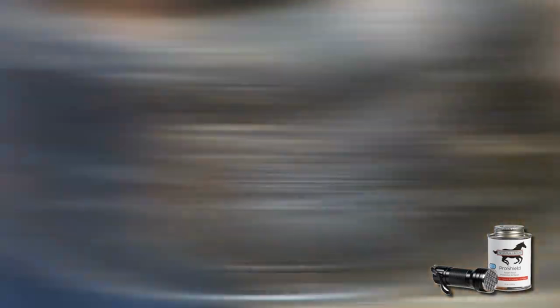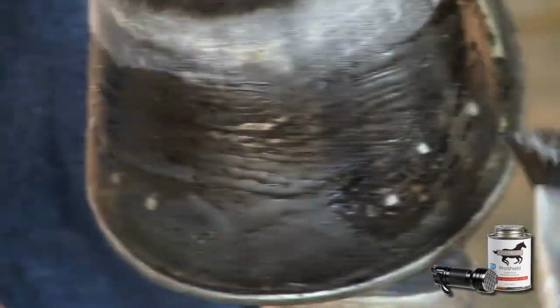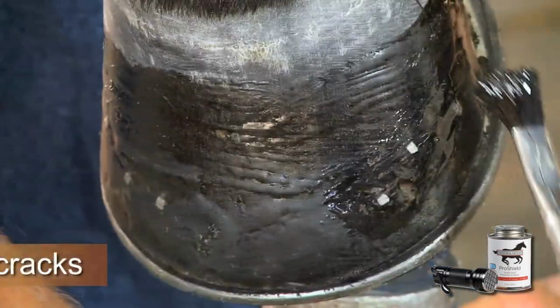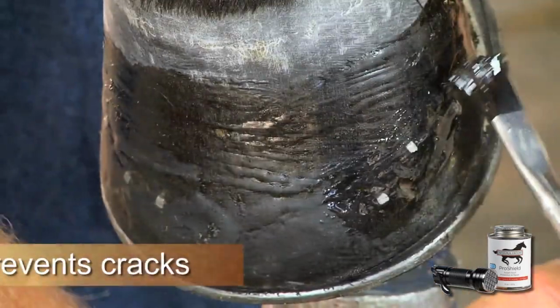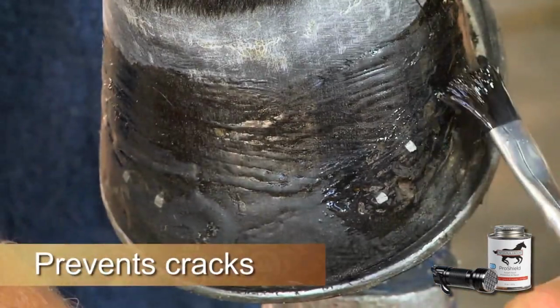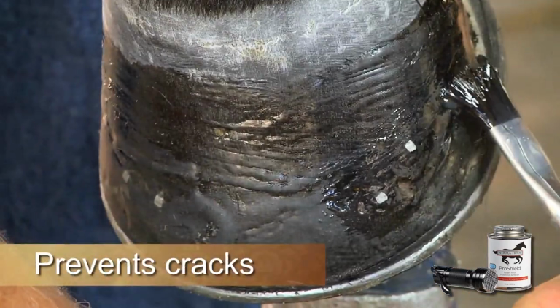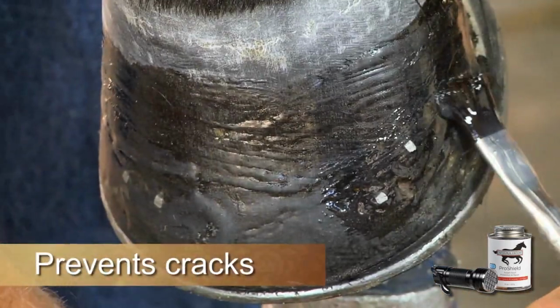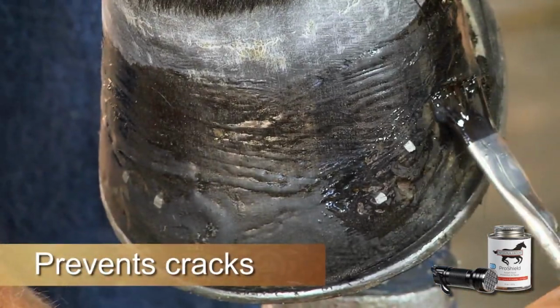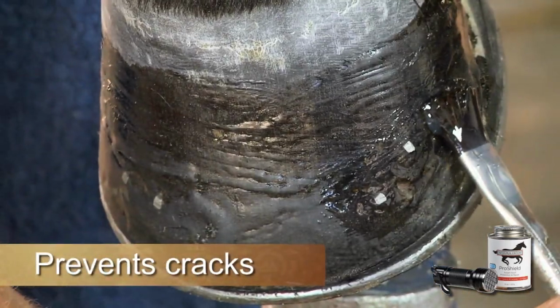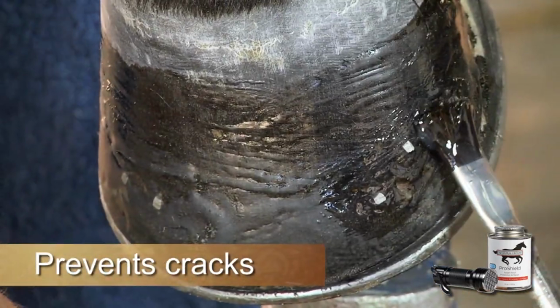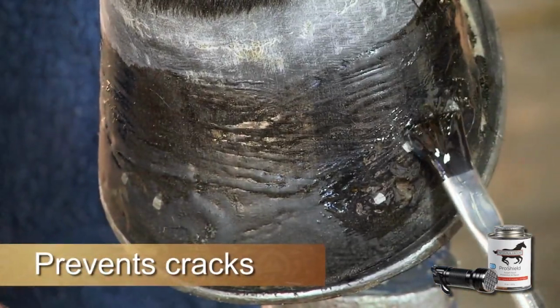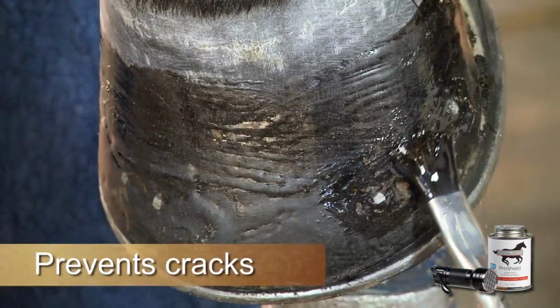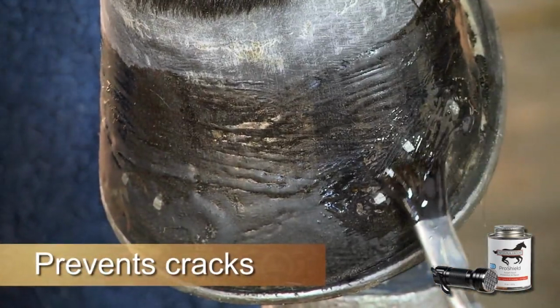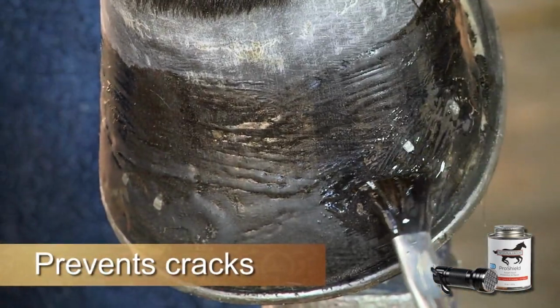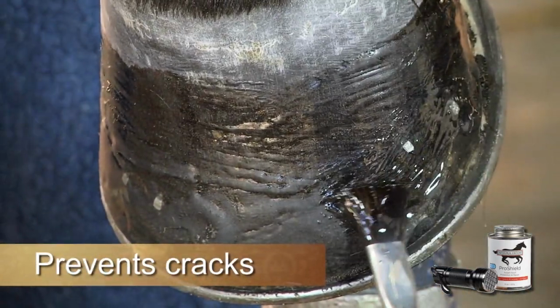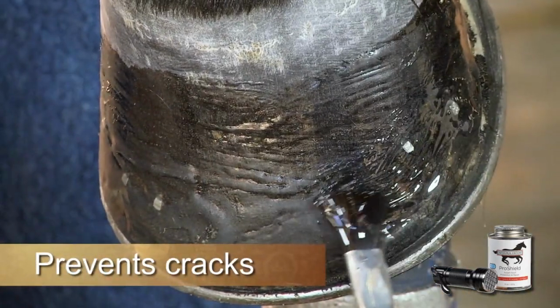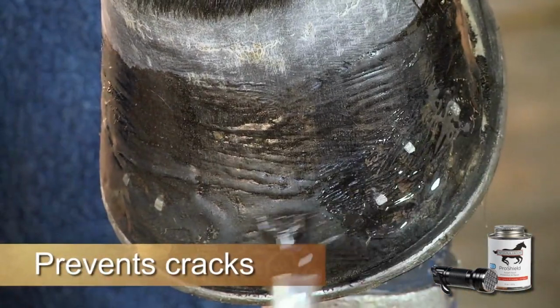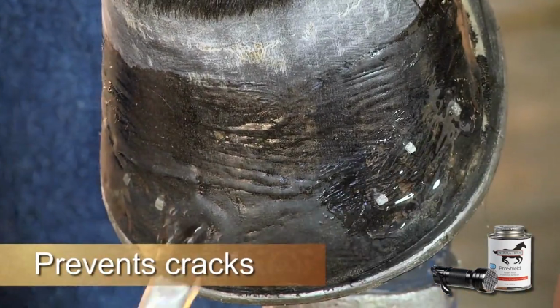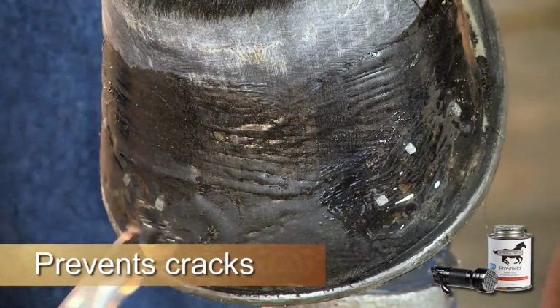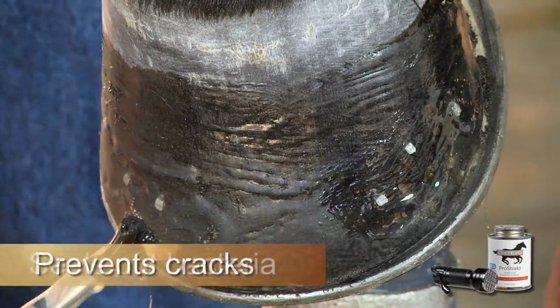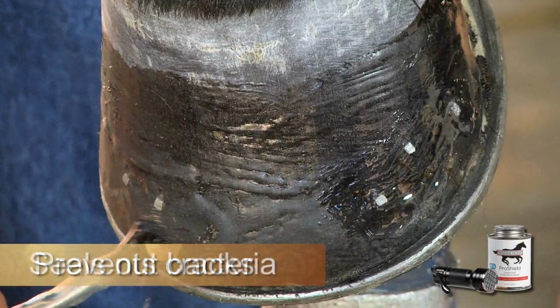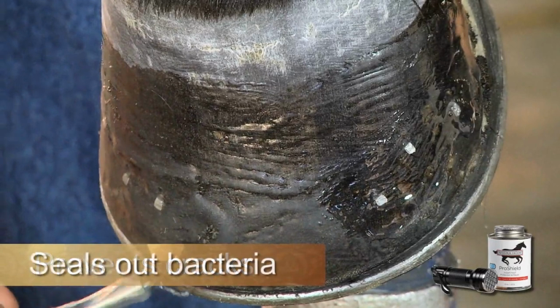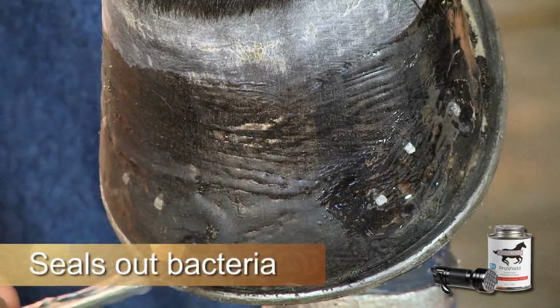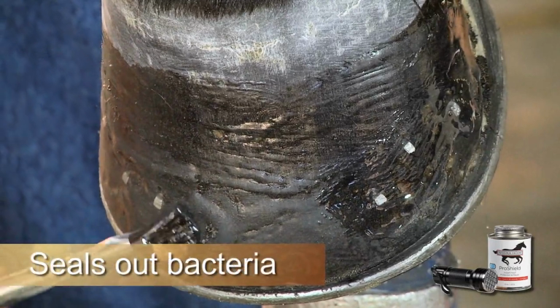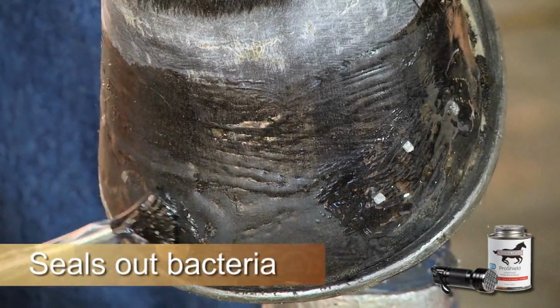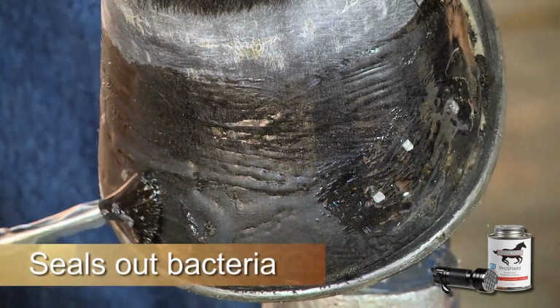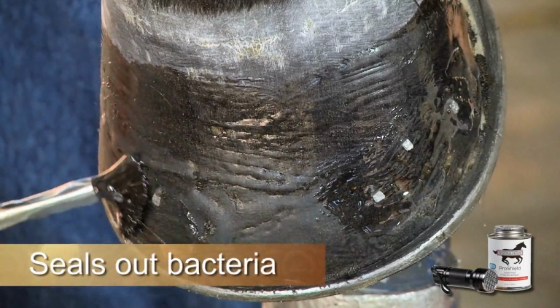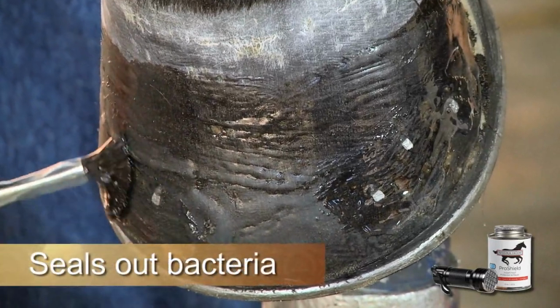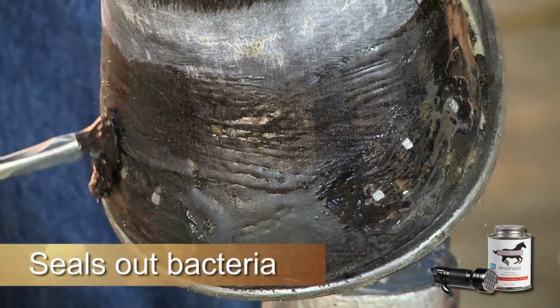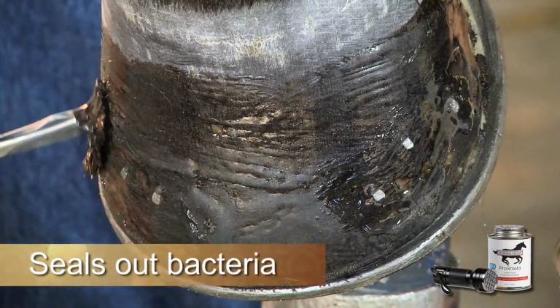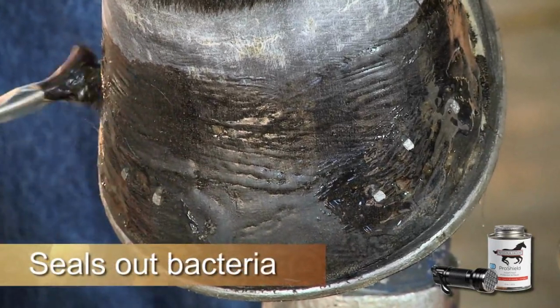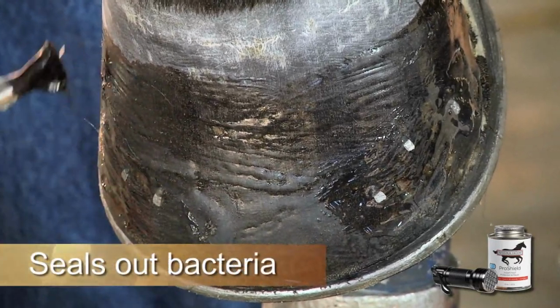For shod horses, add extra ProShield over the nail holes to prevent cracks and seal out bacteria.